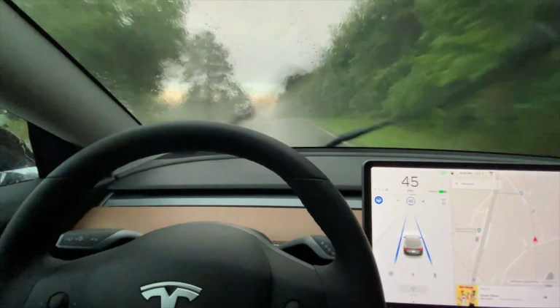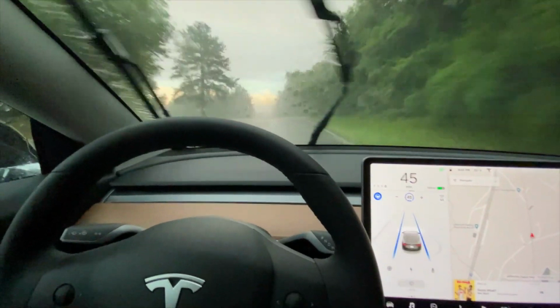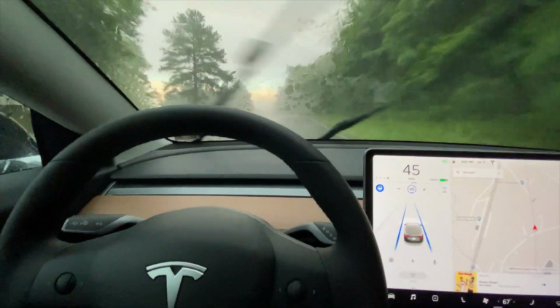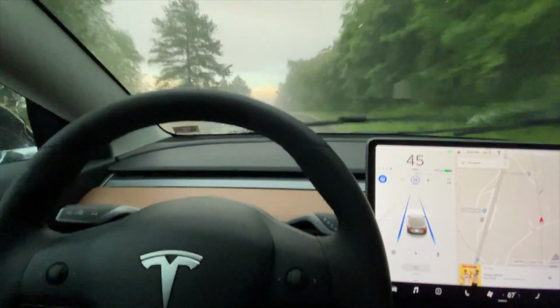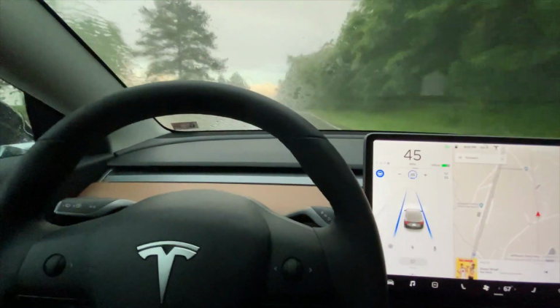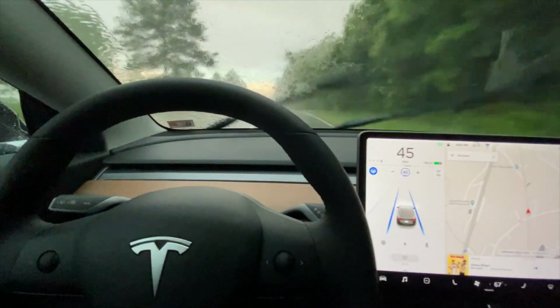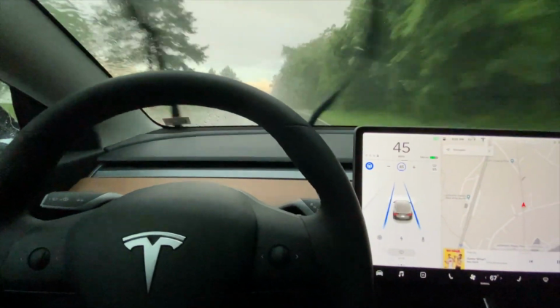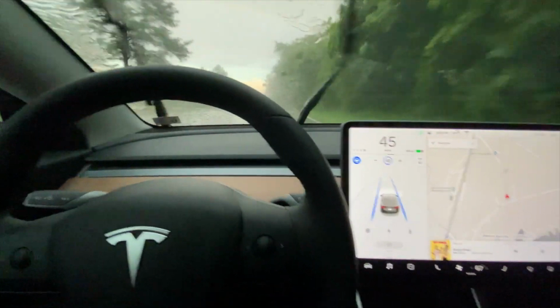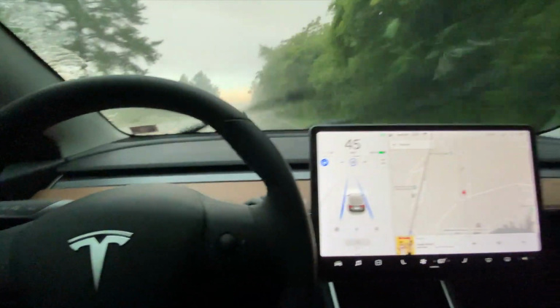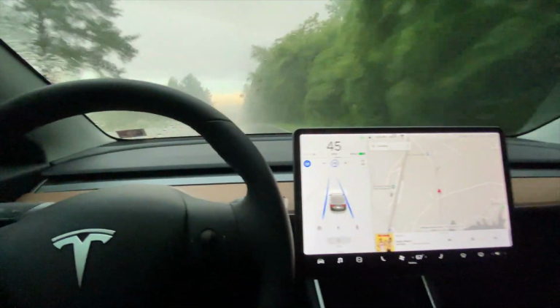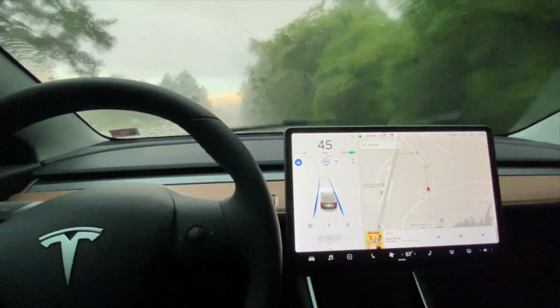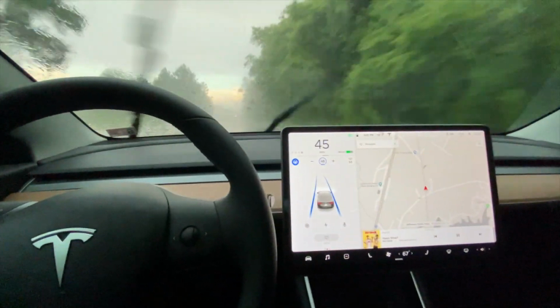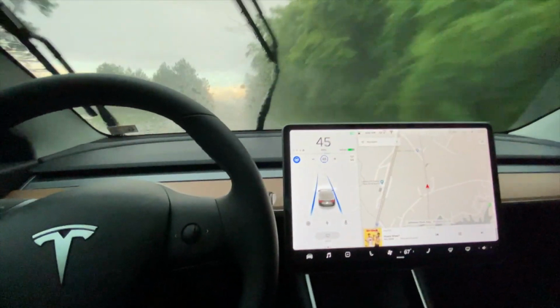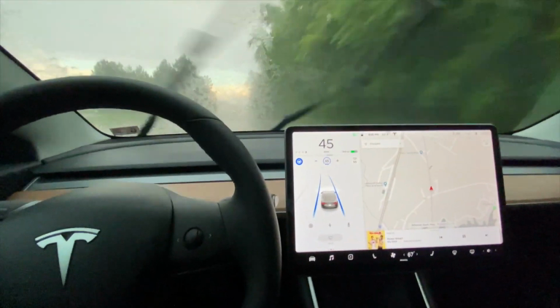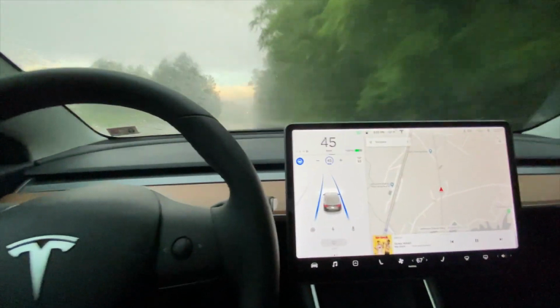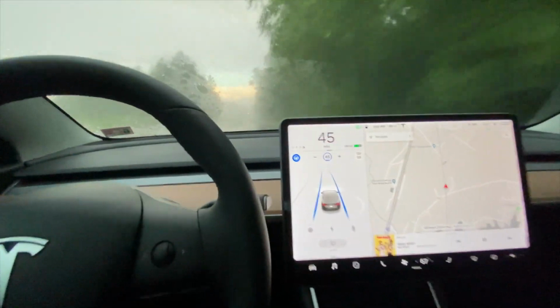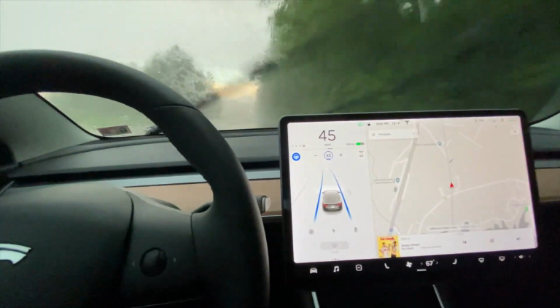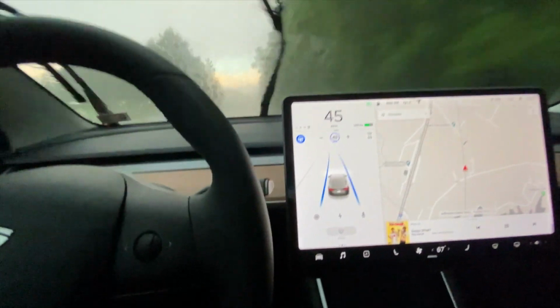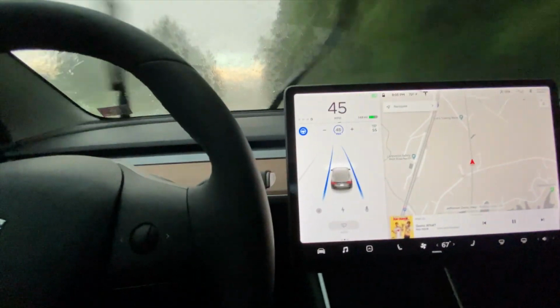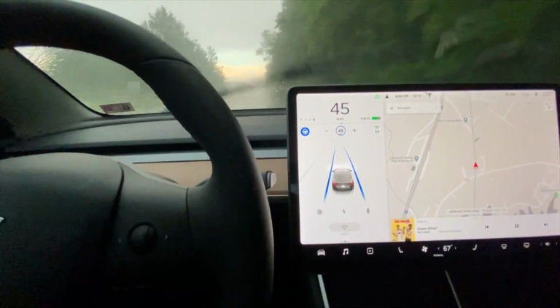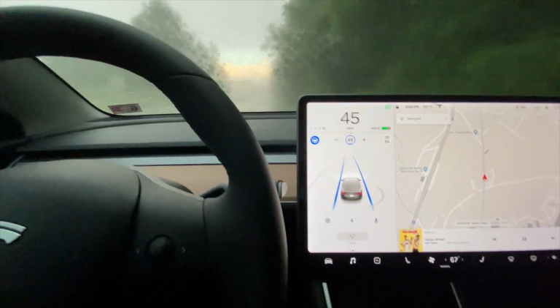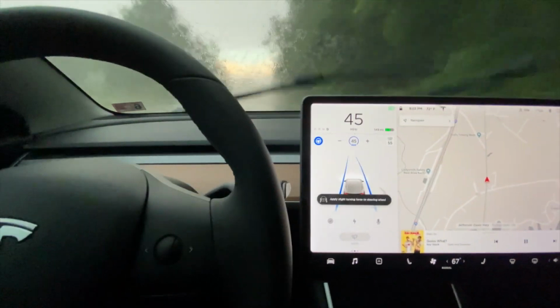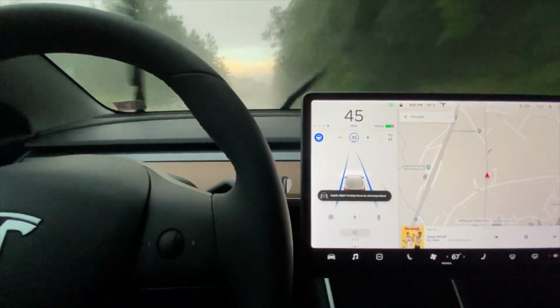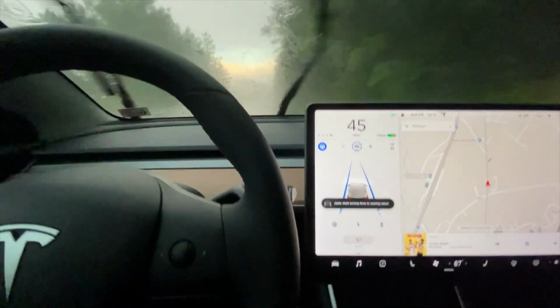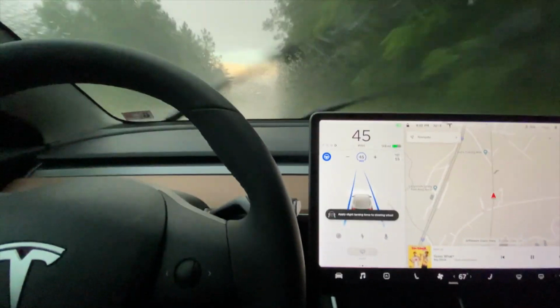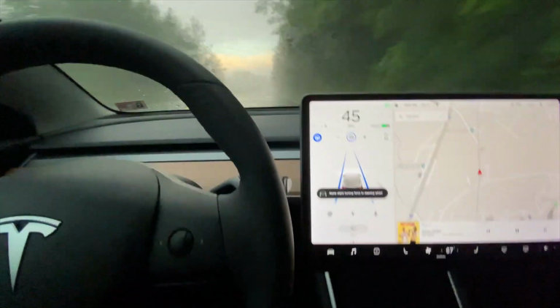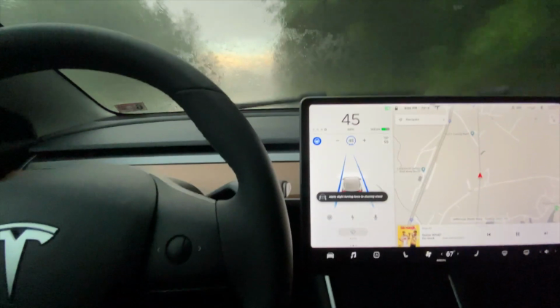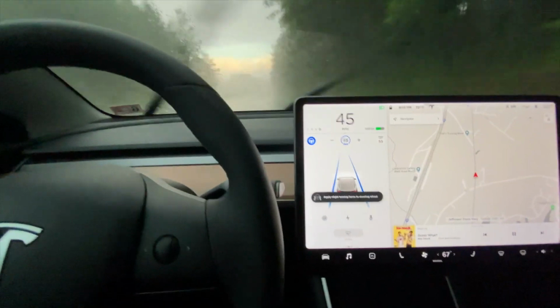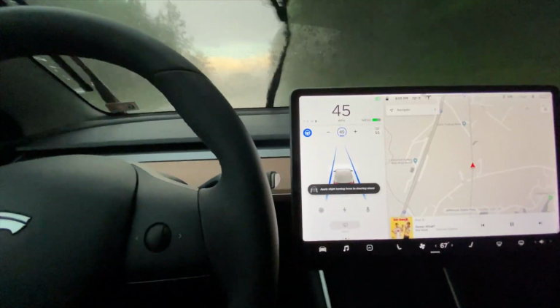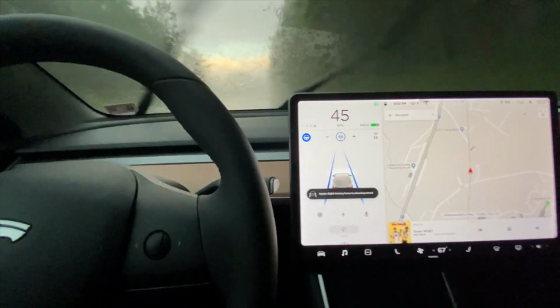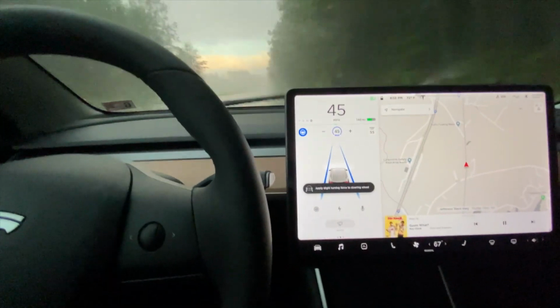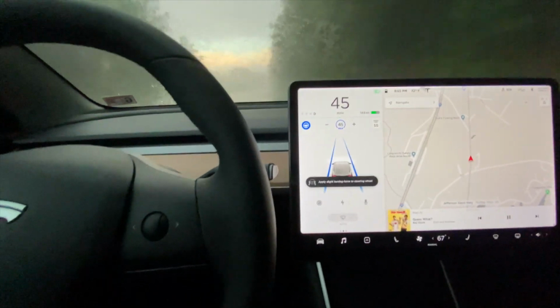Alright, now we're going 40 to 45 miles an hour. The speed limit is 55.